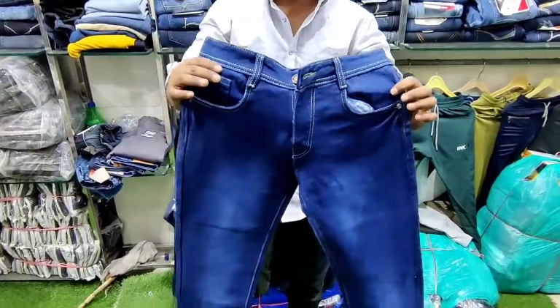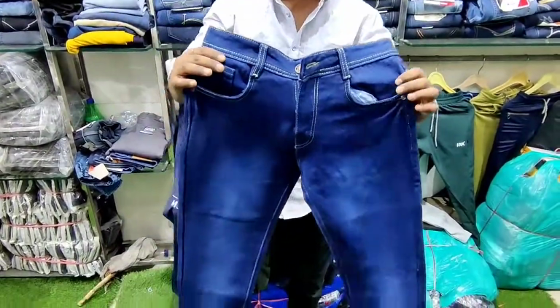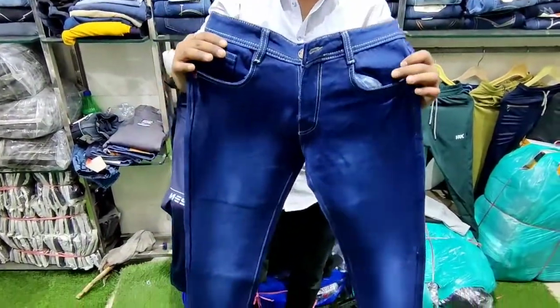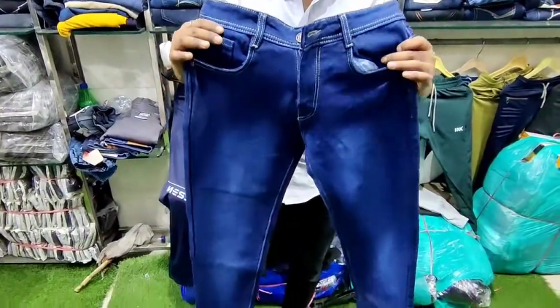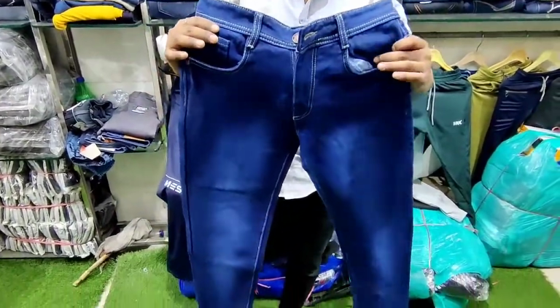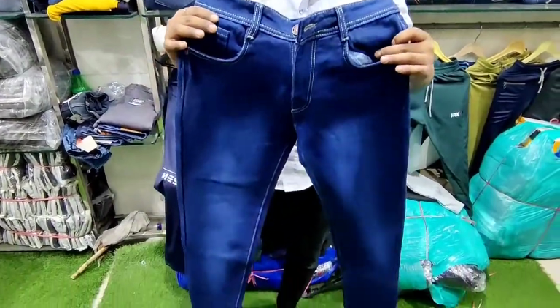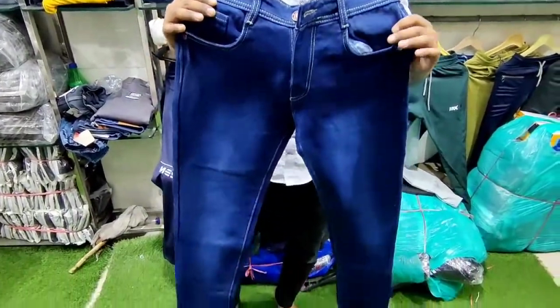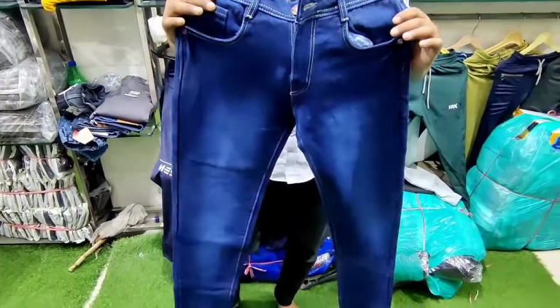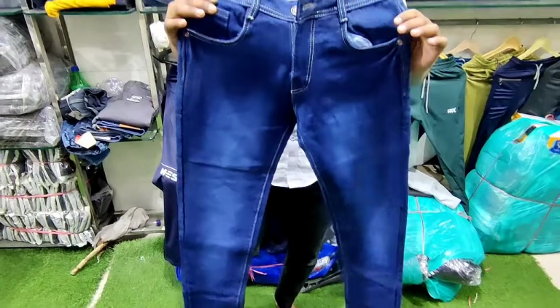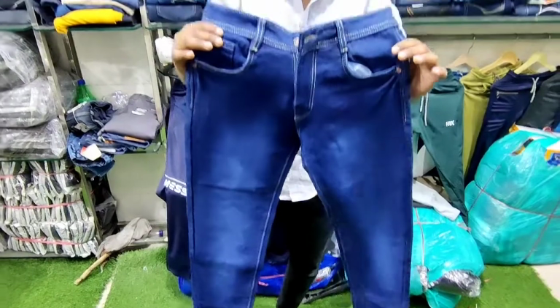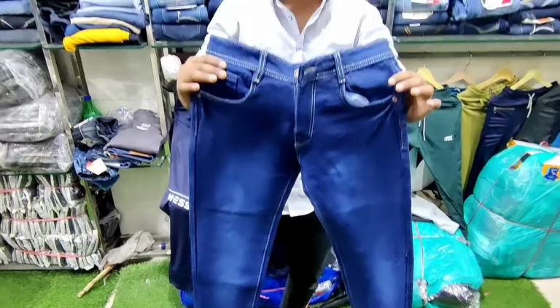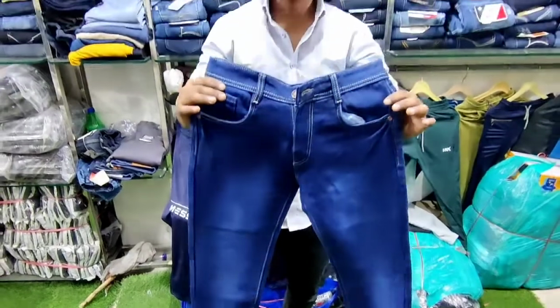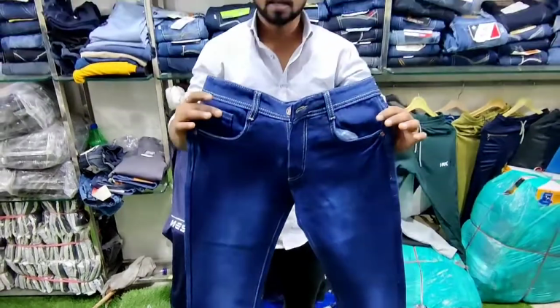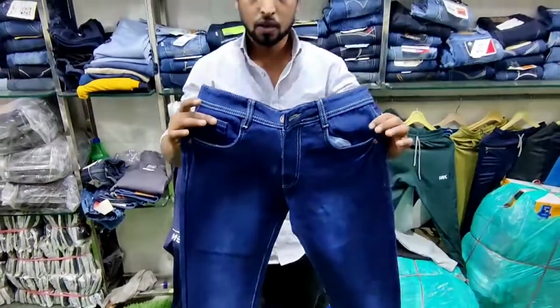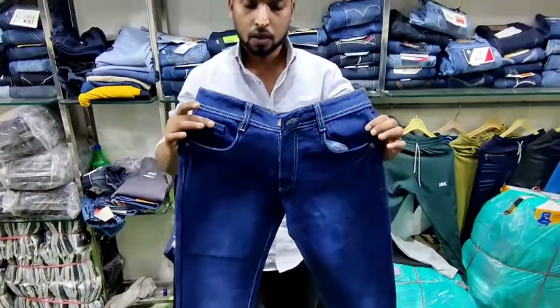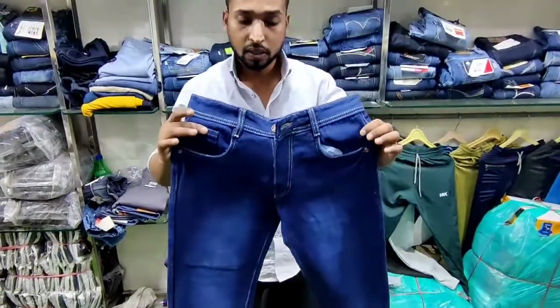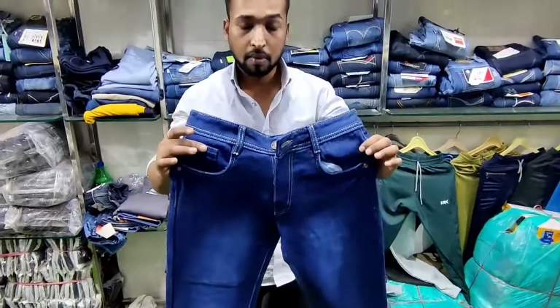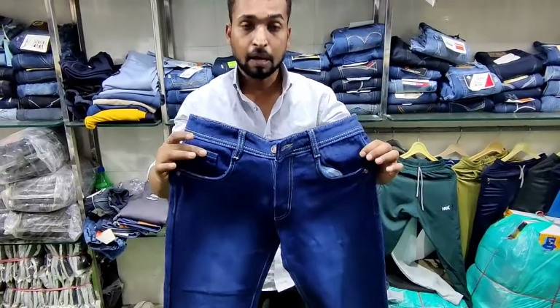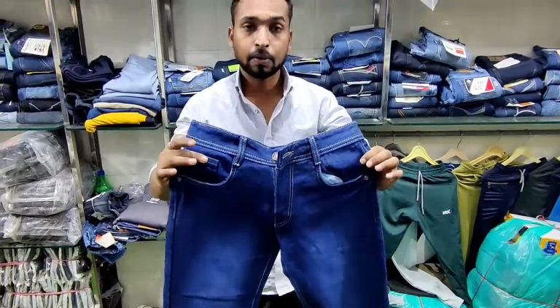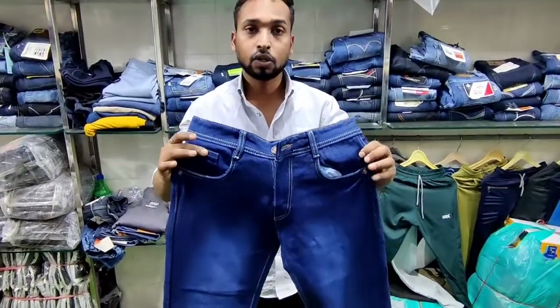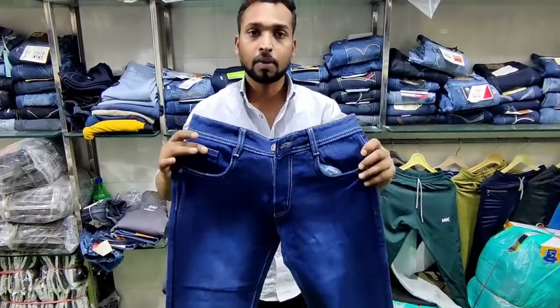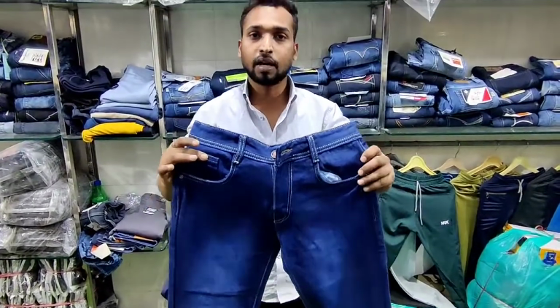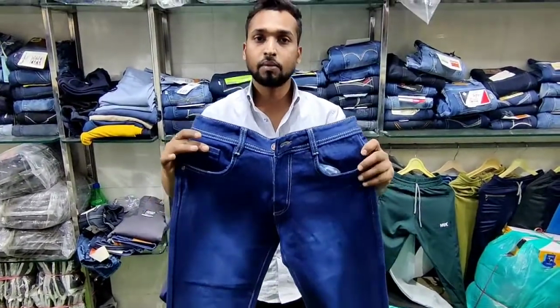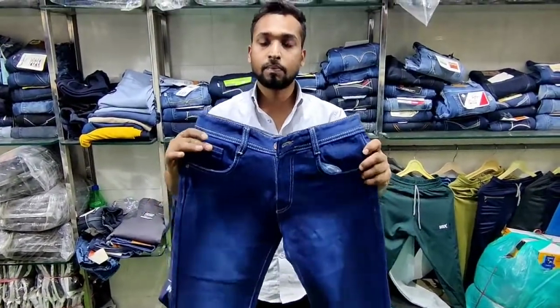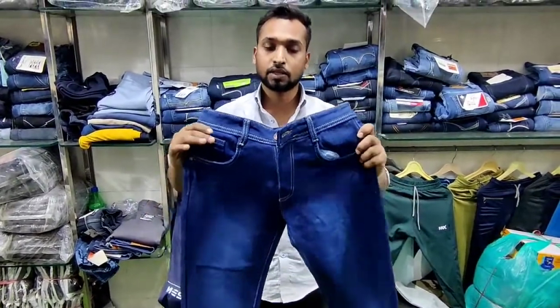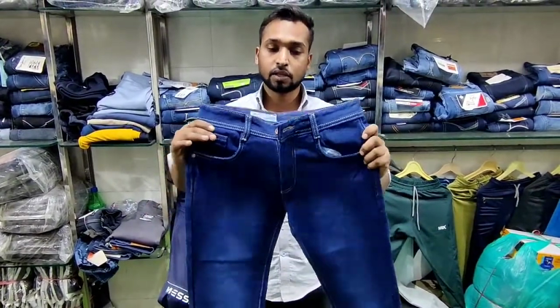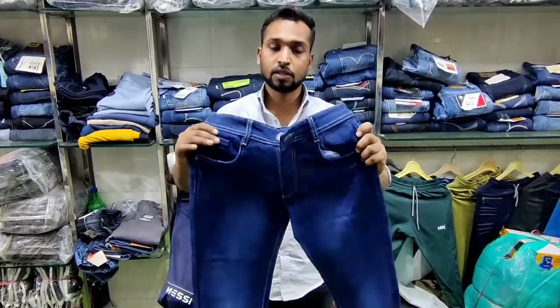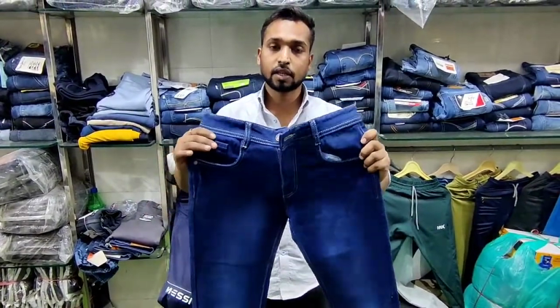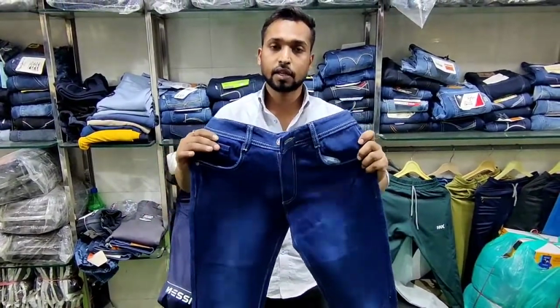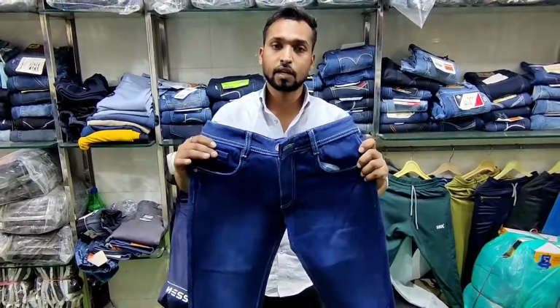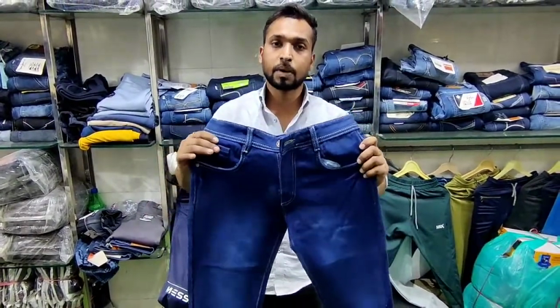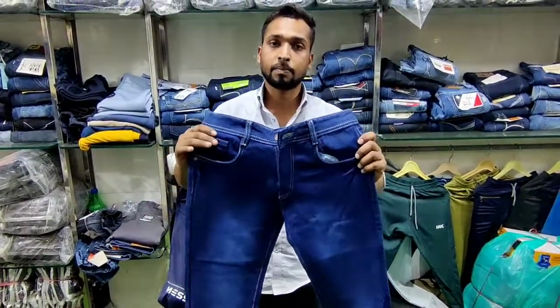It is very popular, especially in festivals. So in this time, we are going to show you the basic jeans and piping.